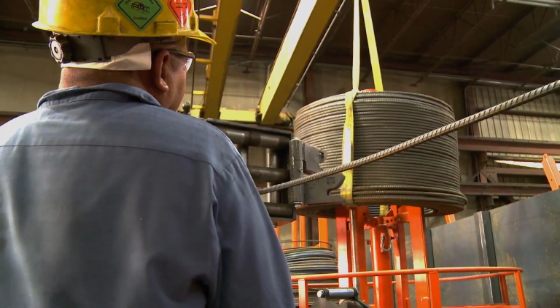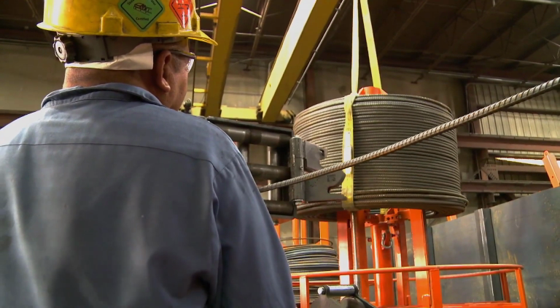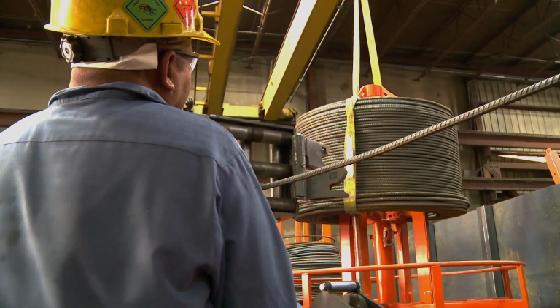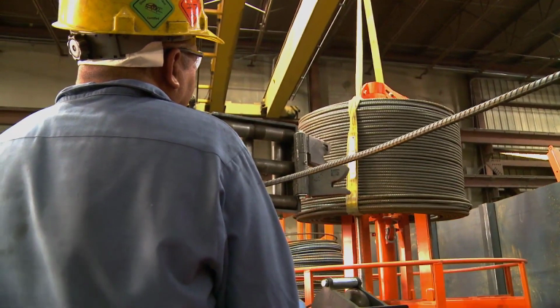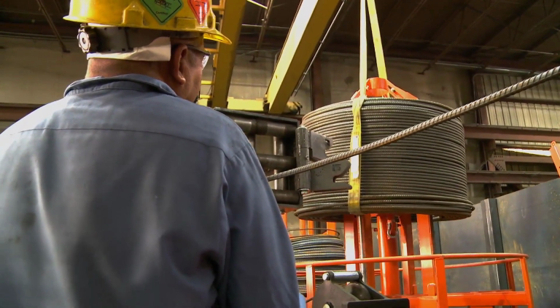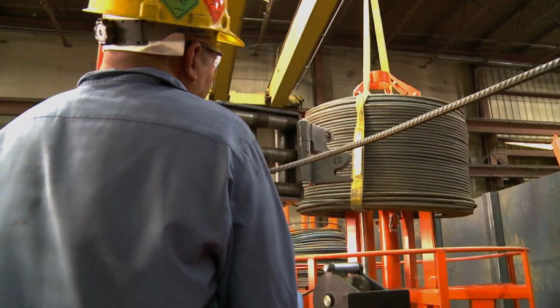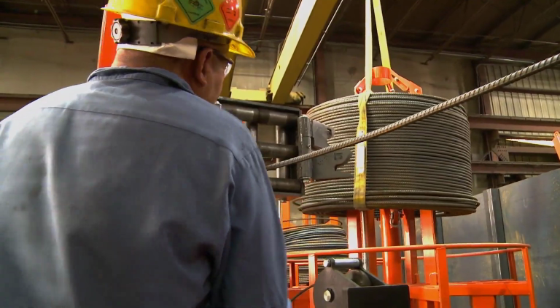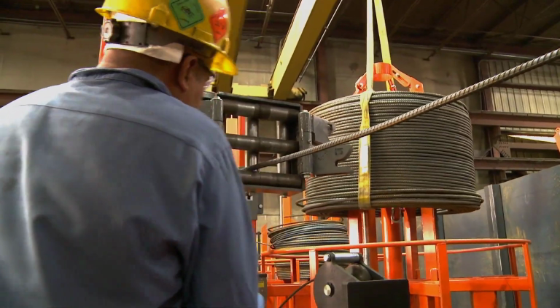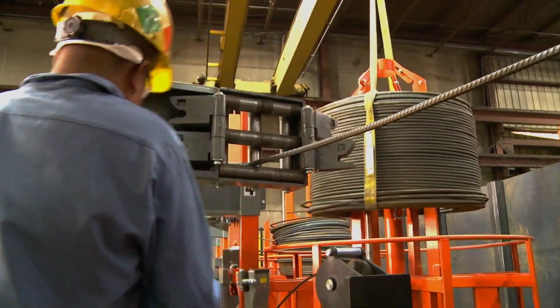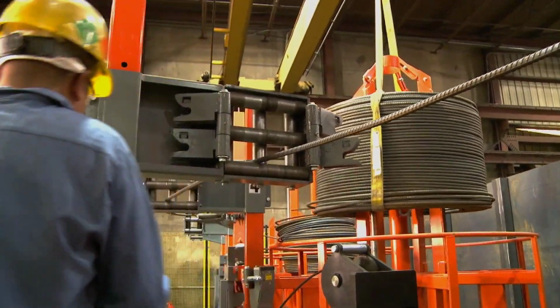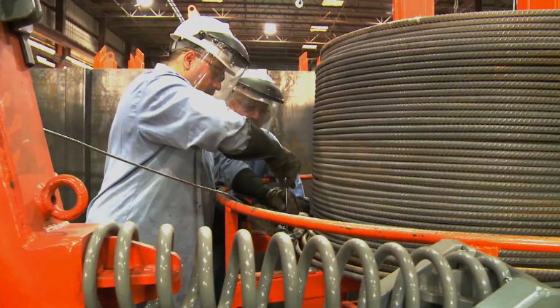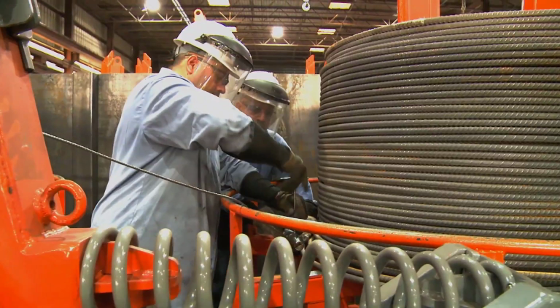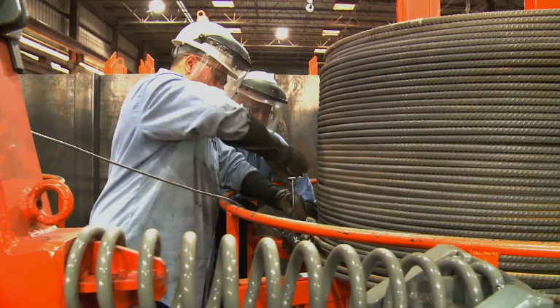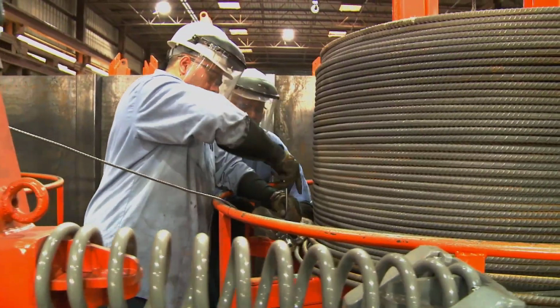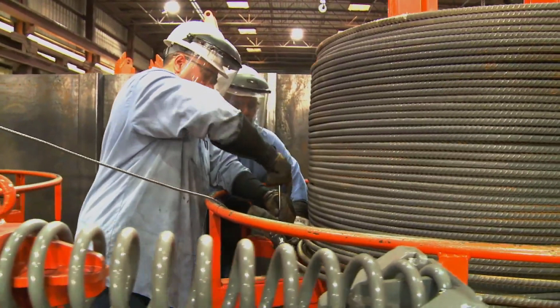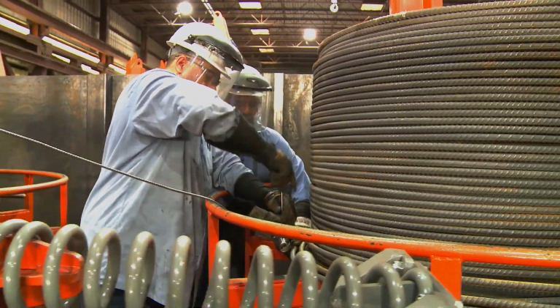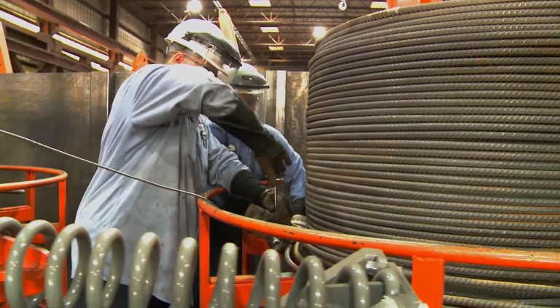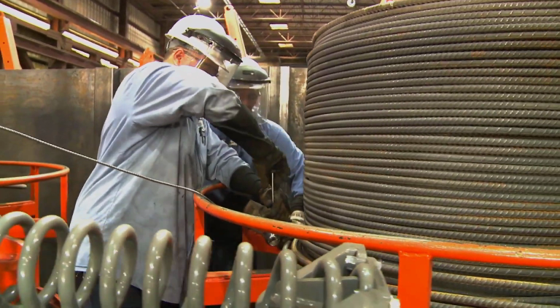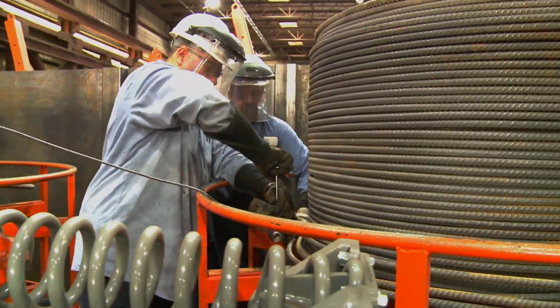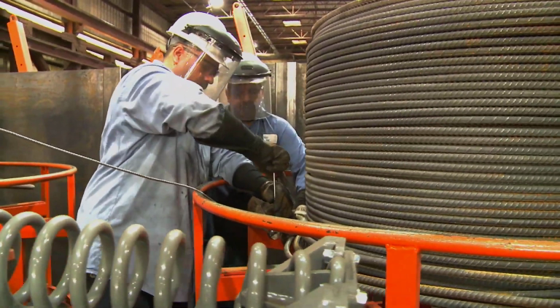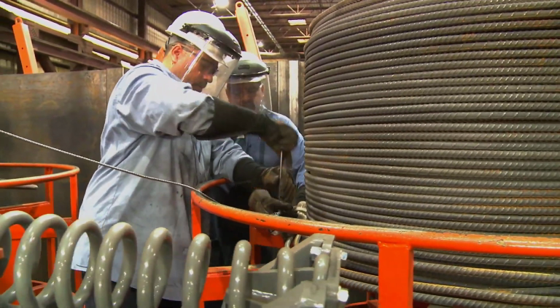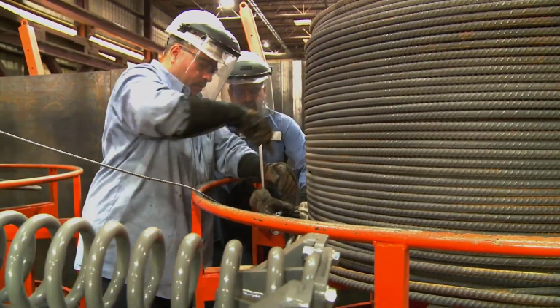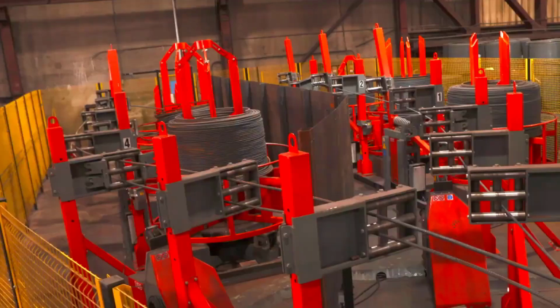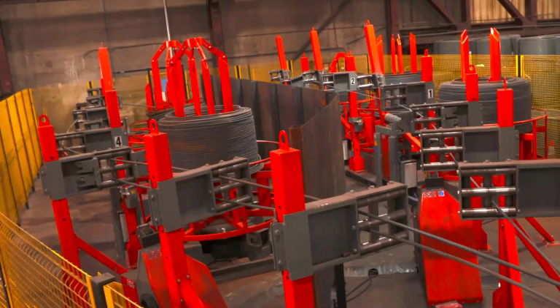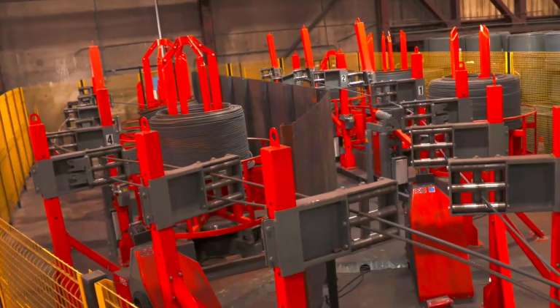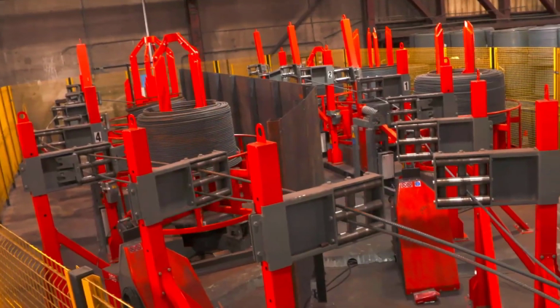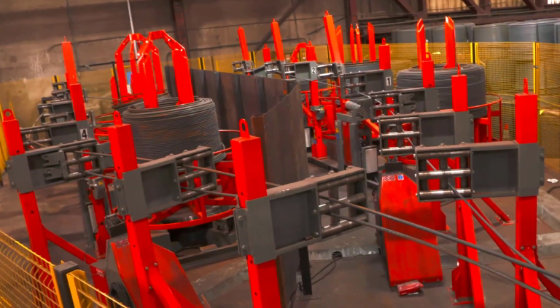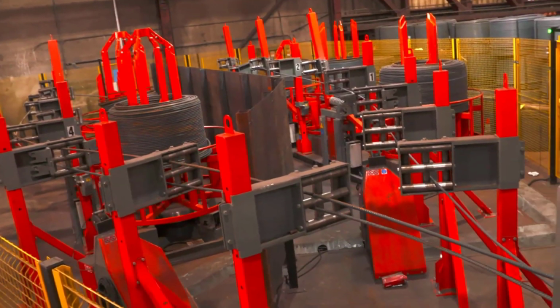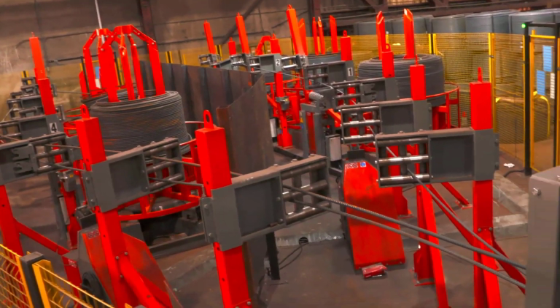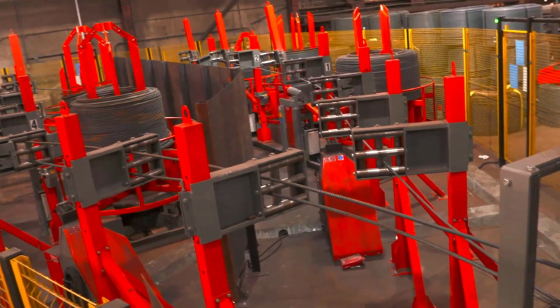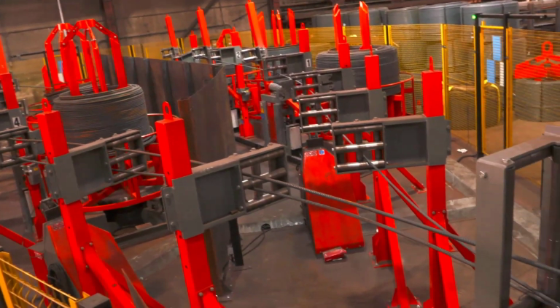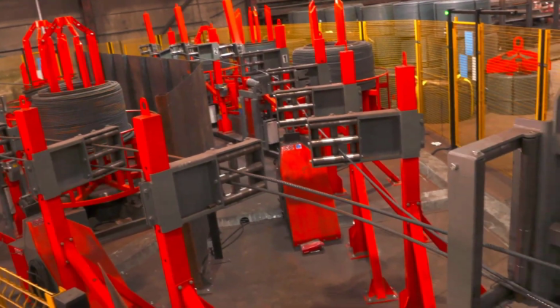Once the spool is properly loaded on the auto-bending machine, simply cut the bands and the material is ready to go.